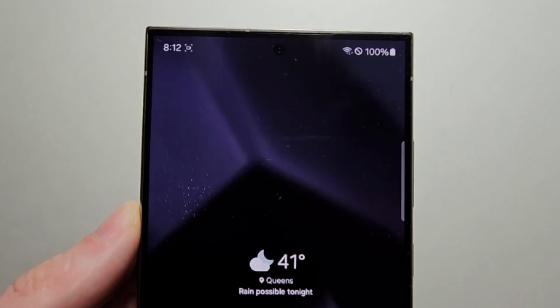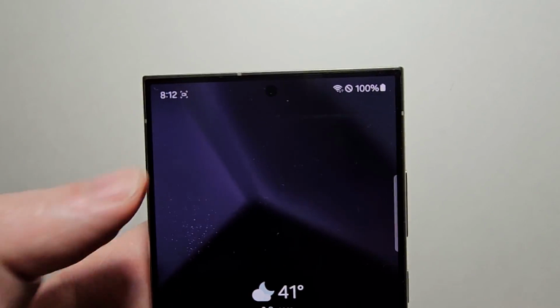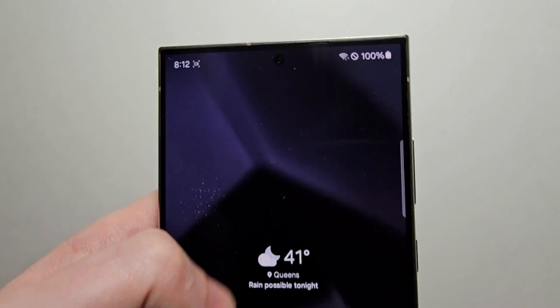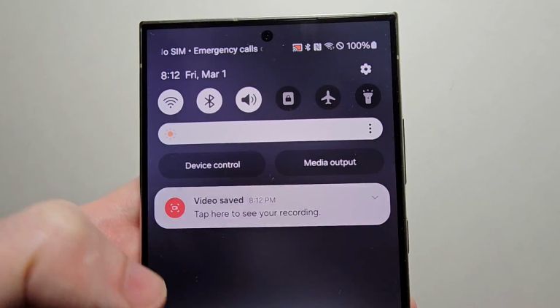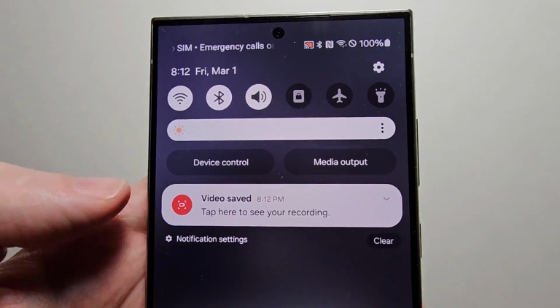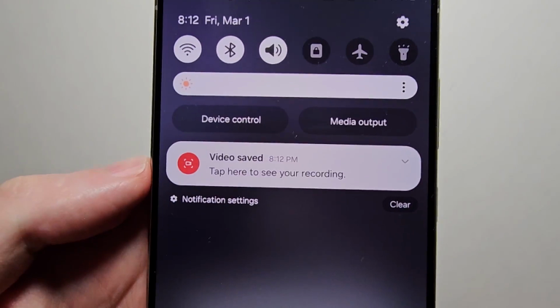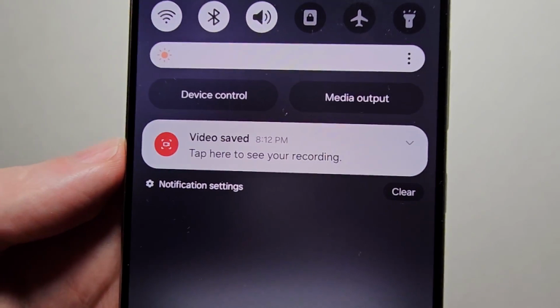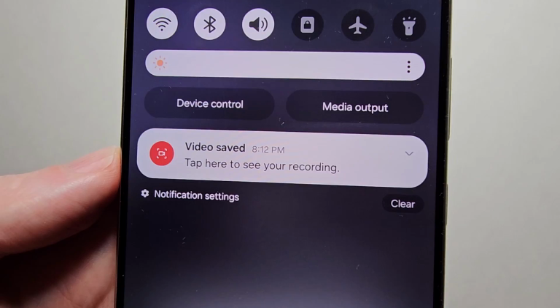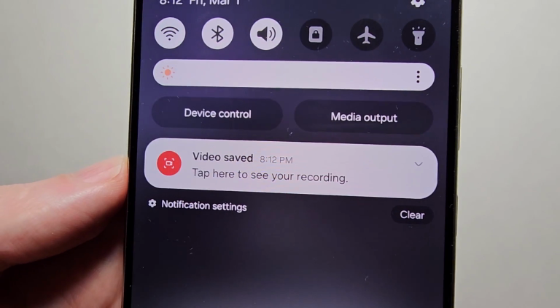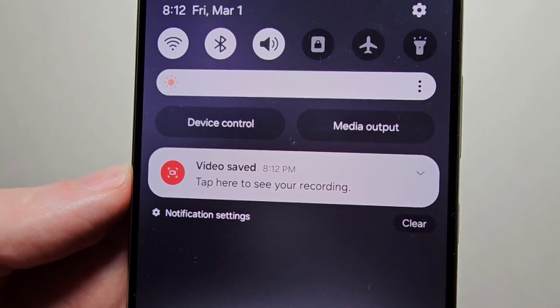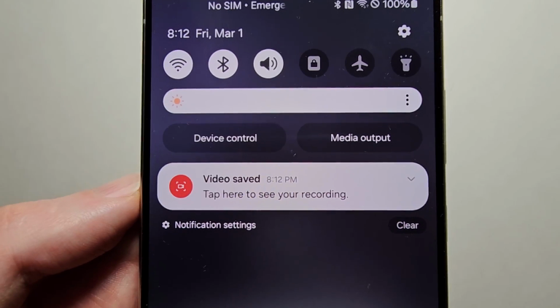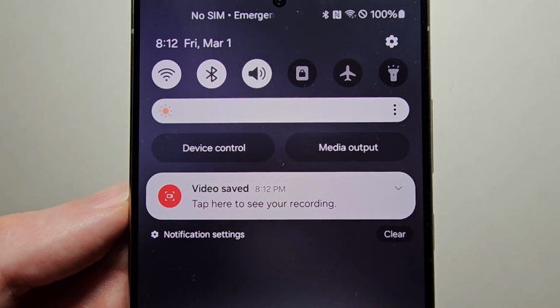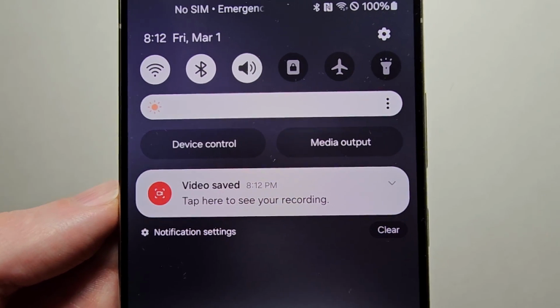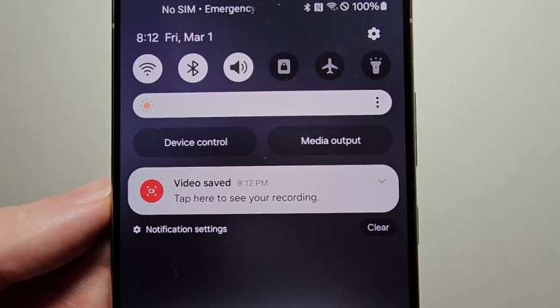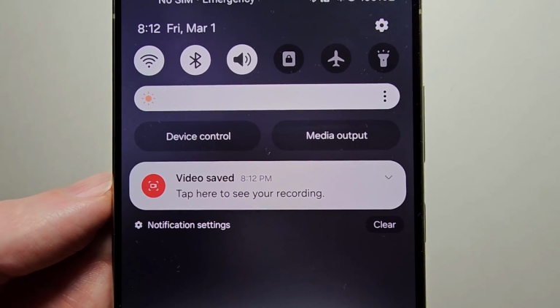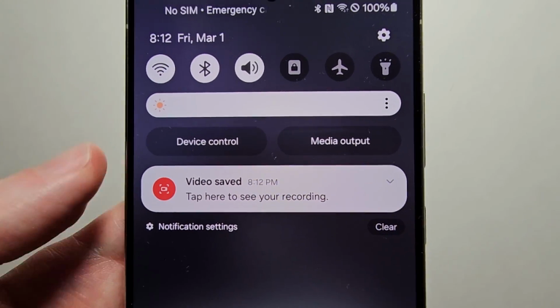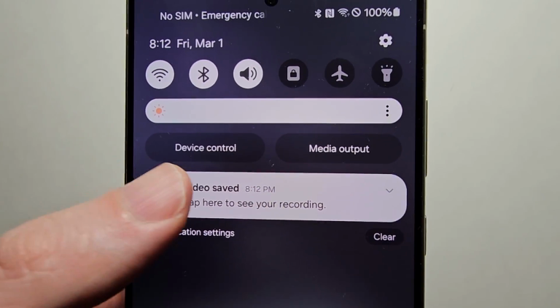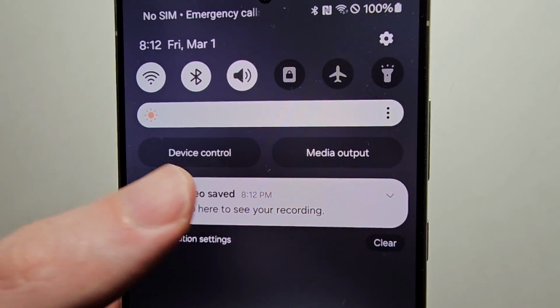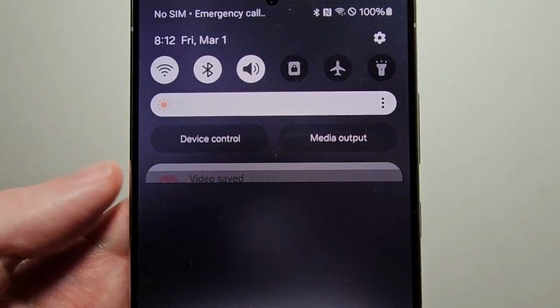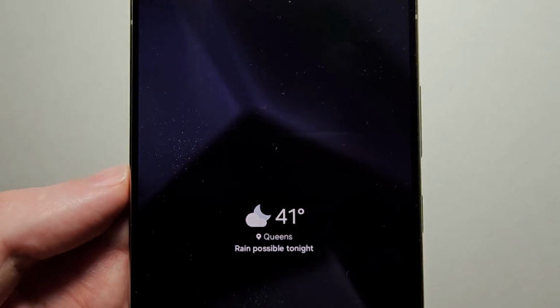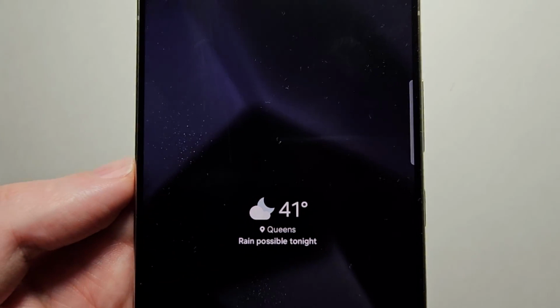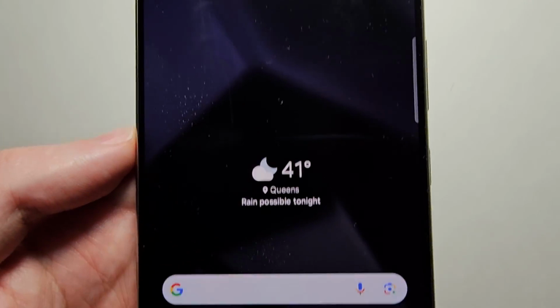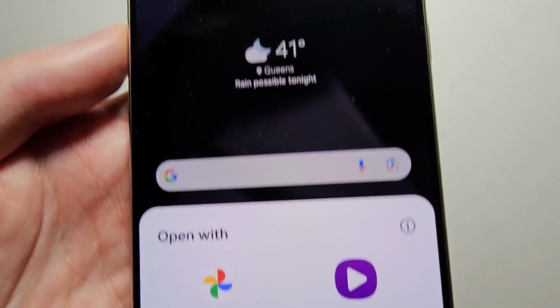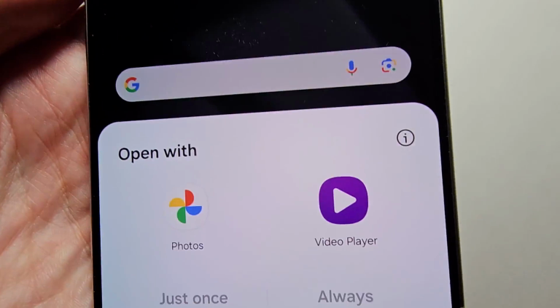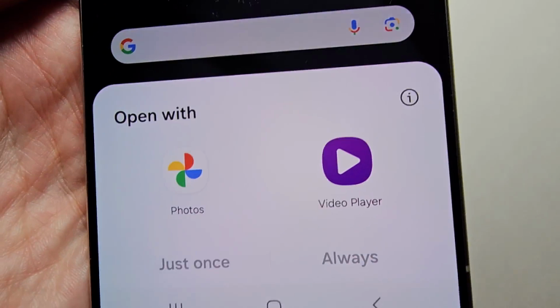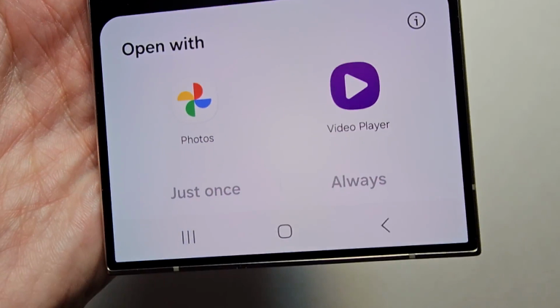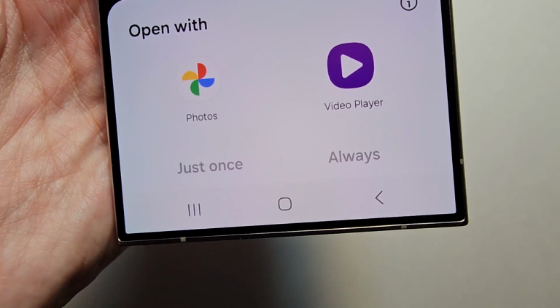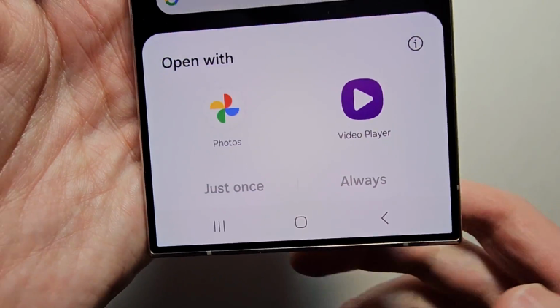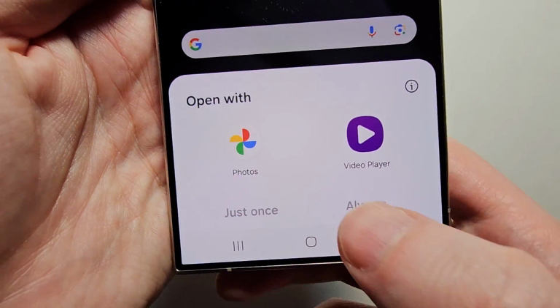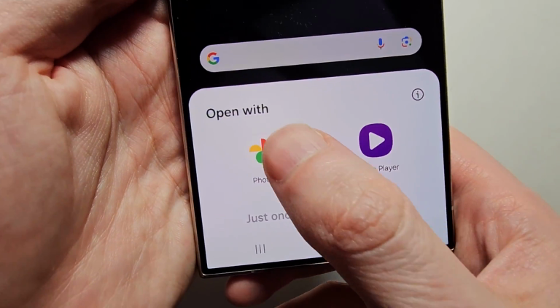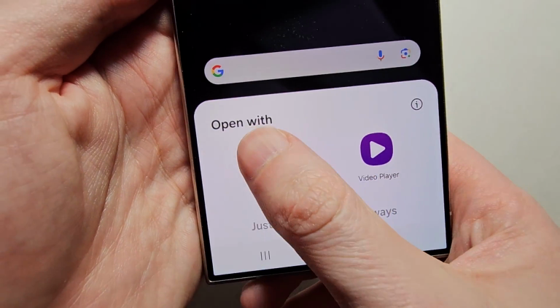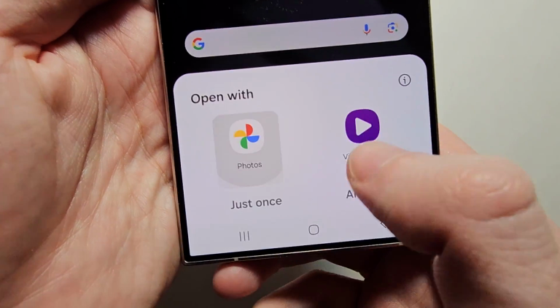You'll notice it saved the recording. You can open it here or open the photos app.